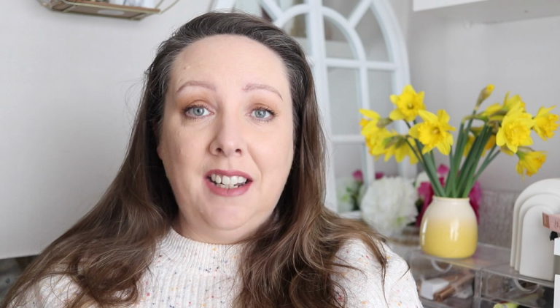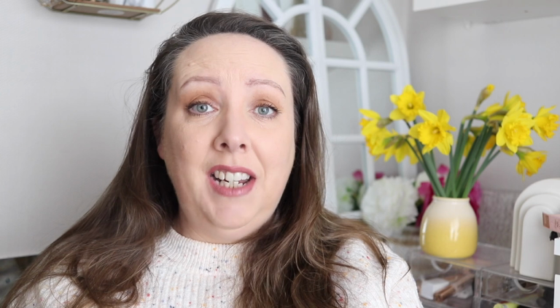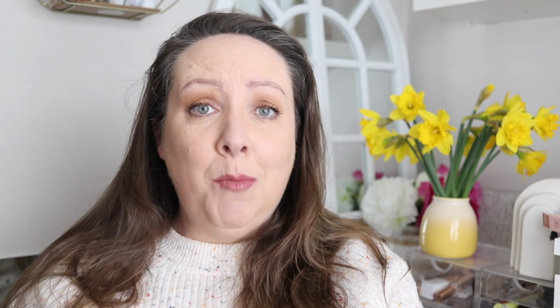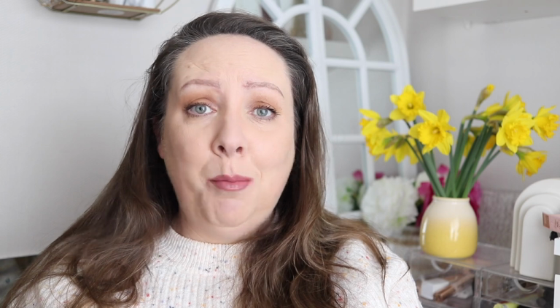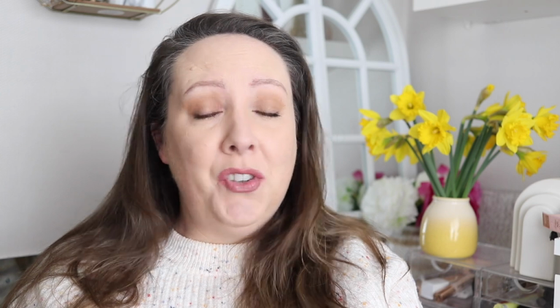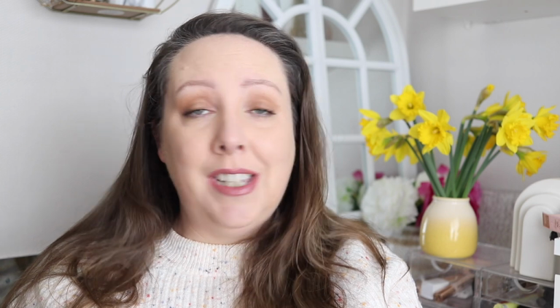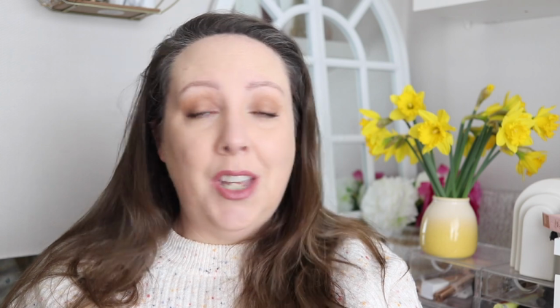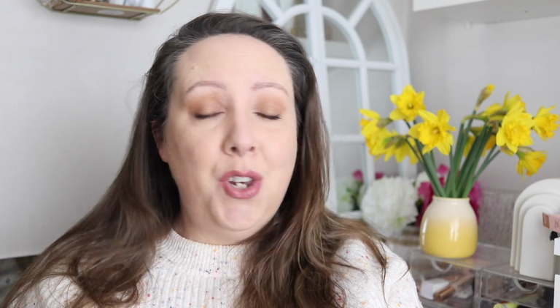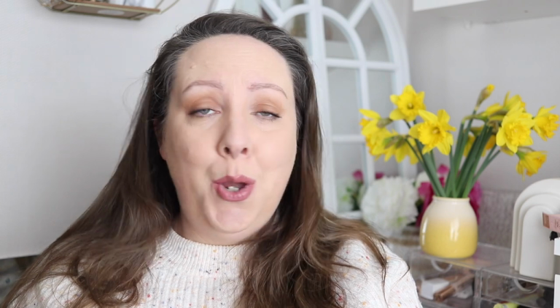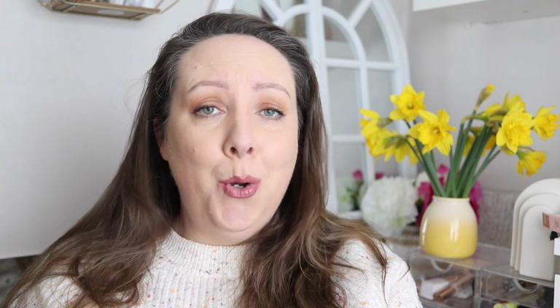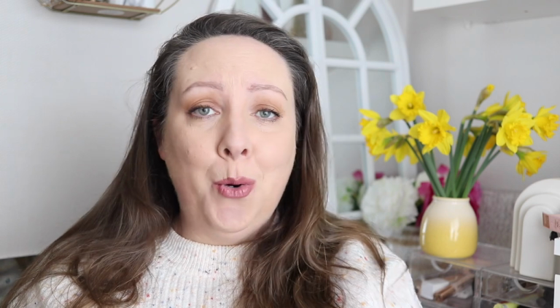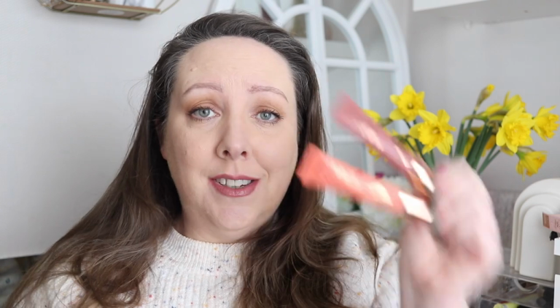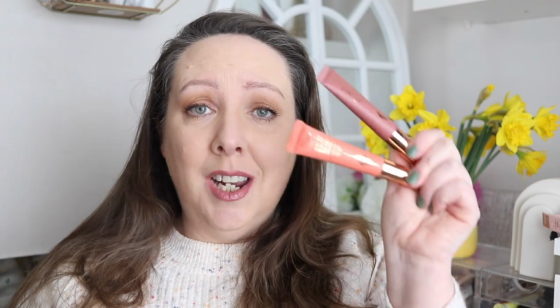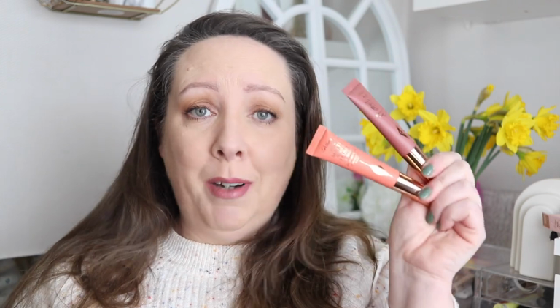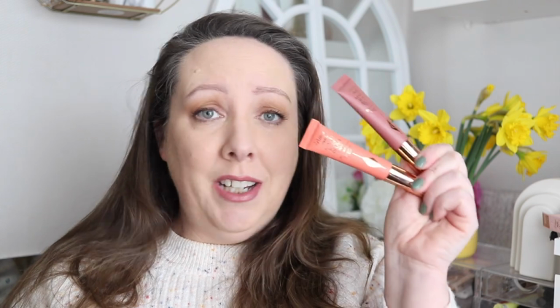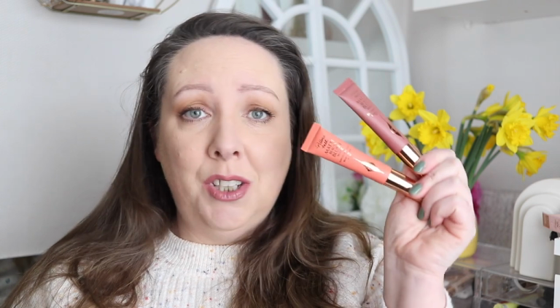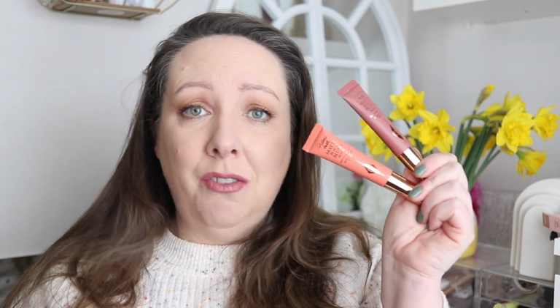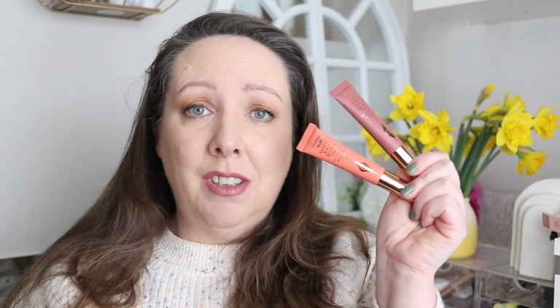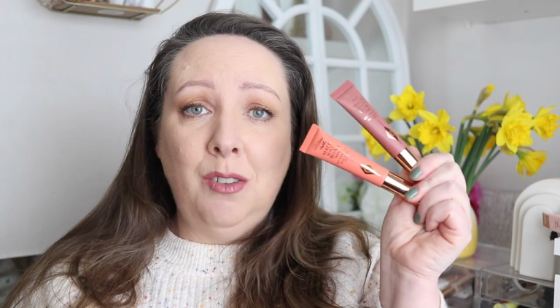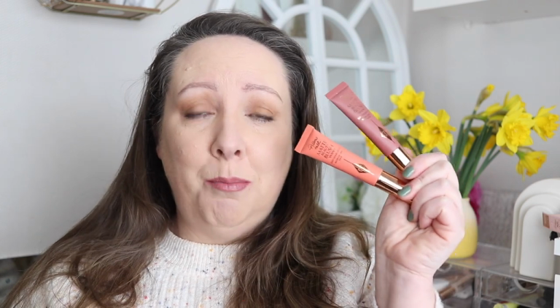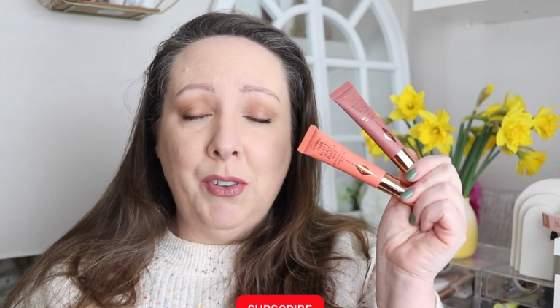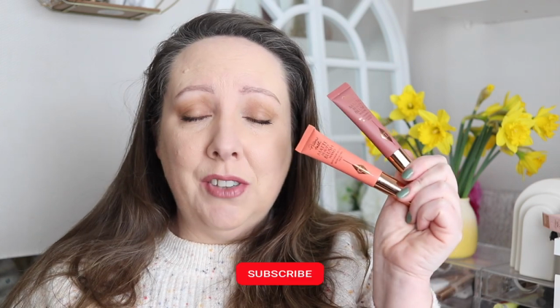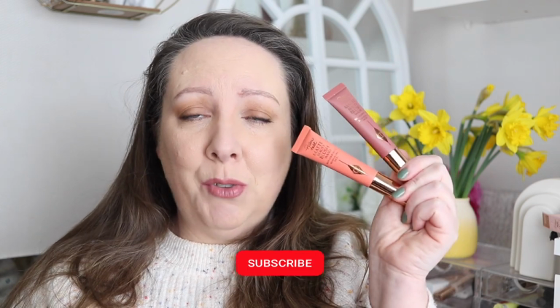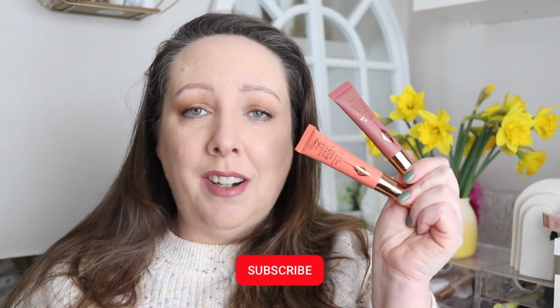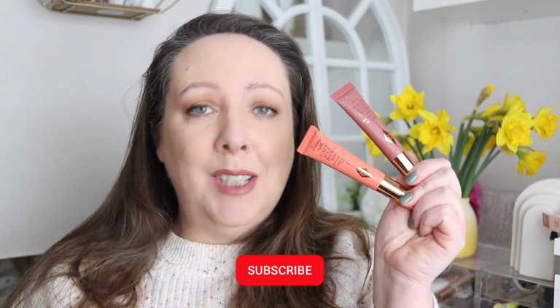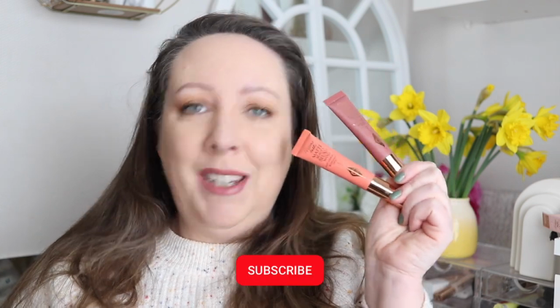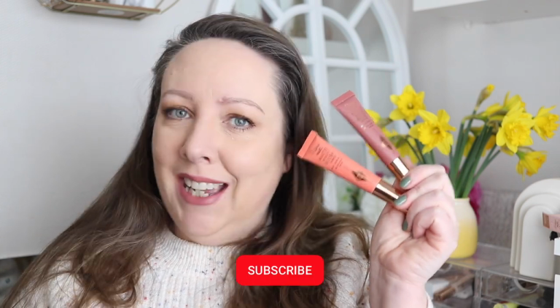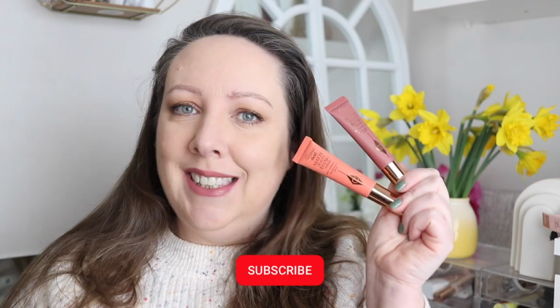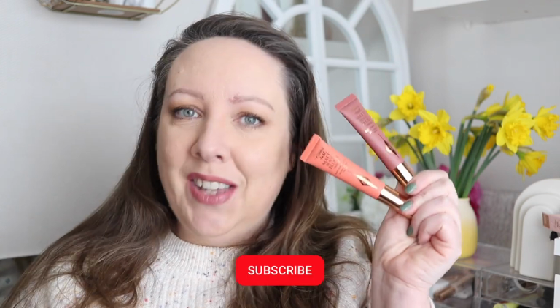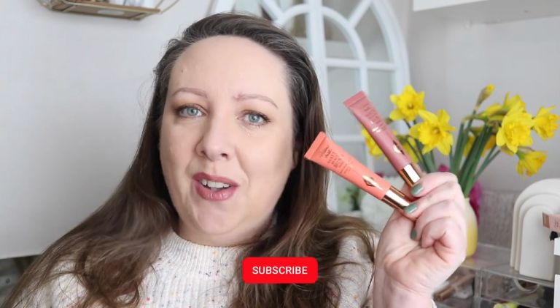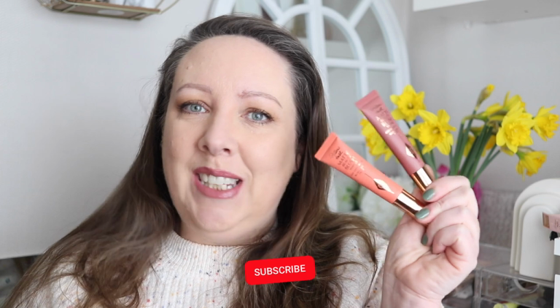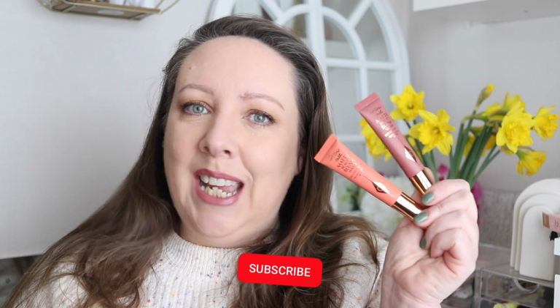Did I need more blushes? No. Did I buy two of the new blushes from Charlotte Tilbury? Yes, yes I did.